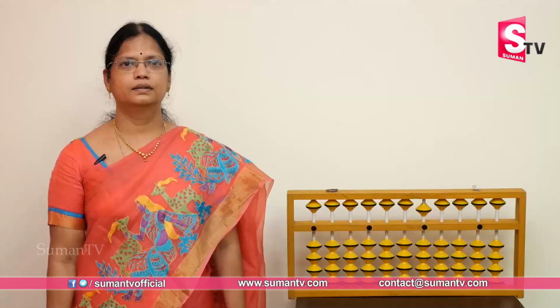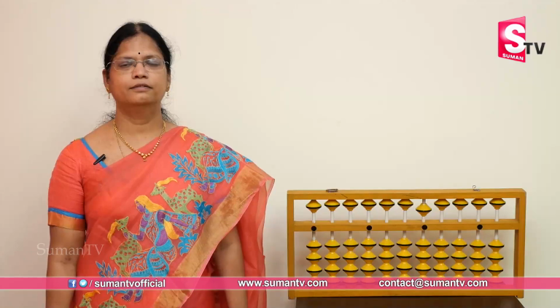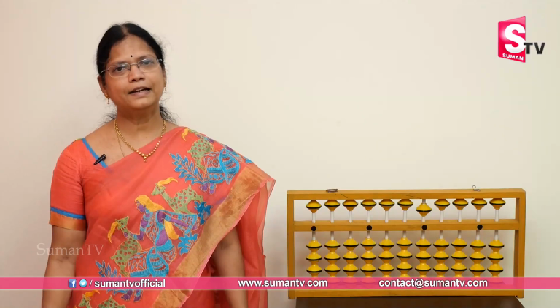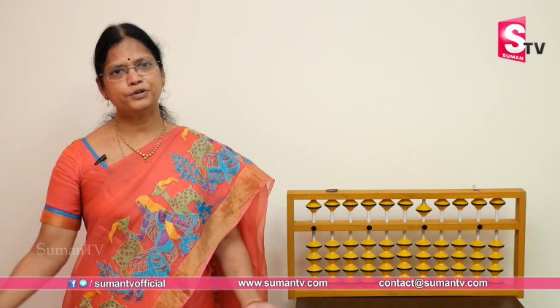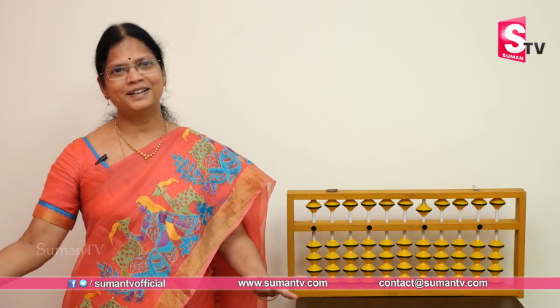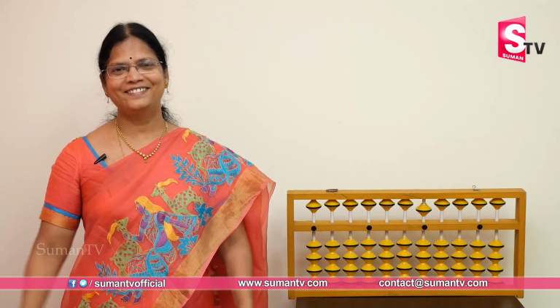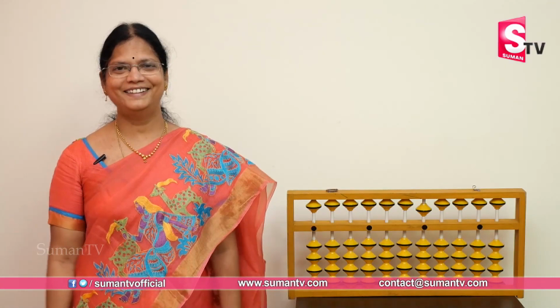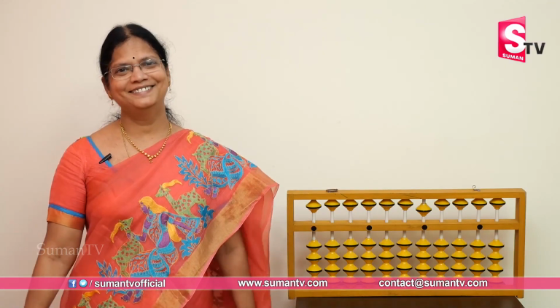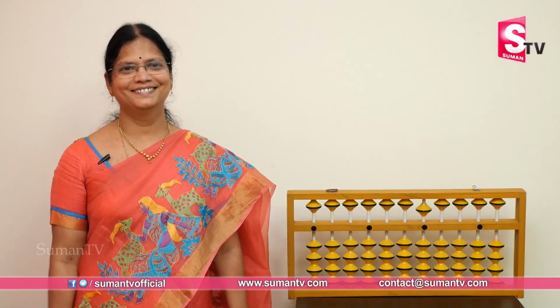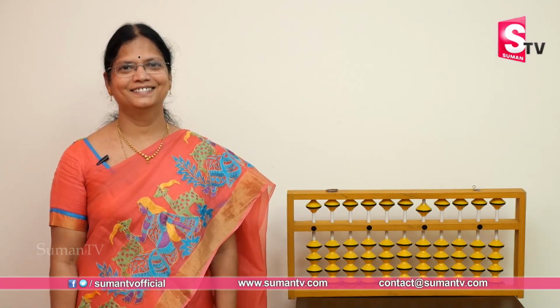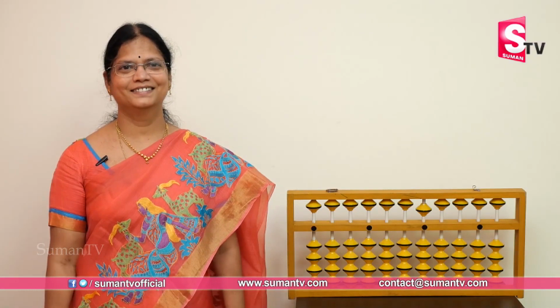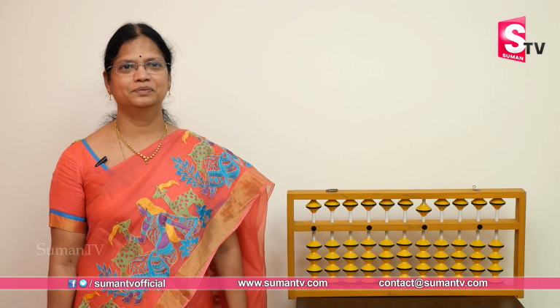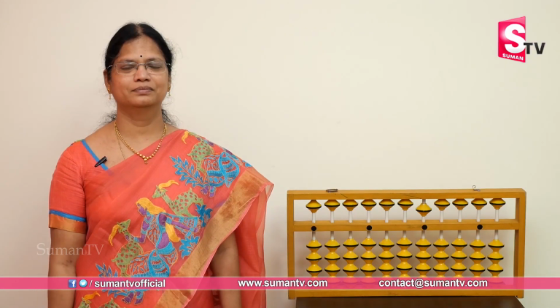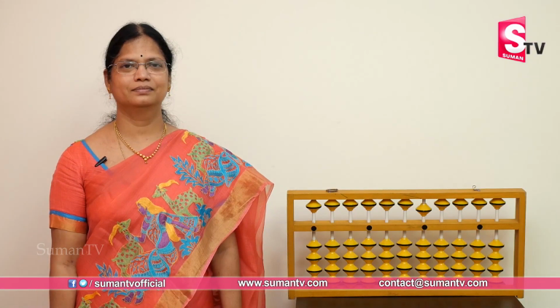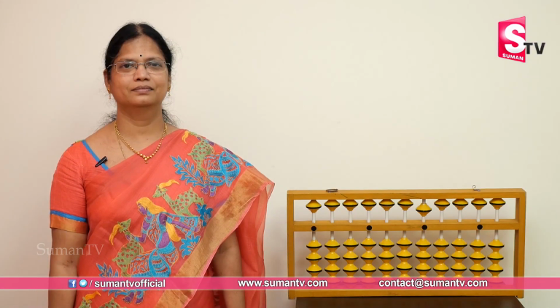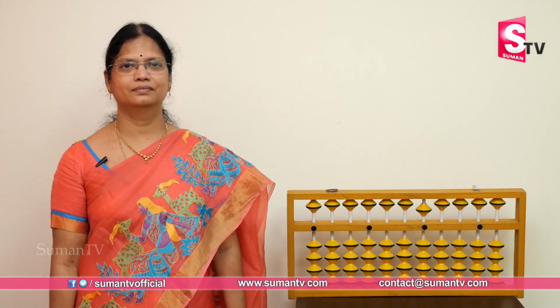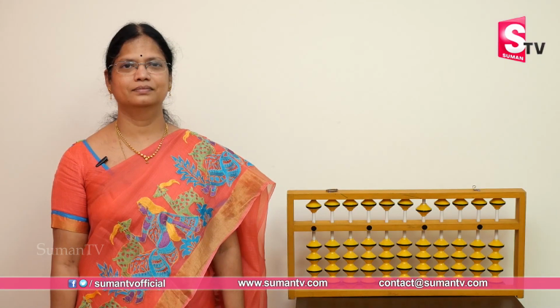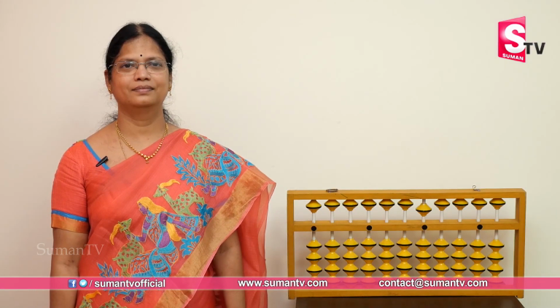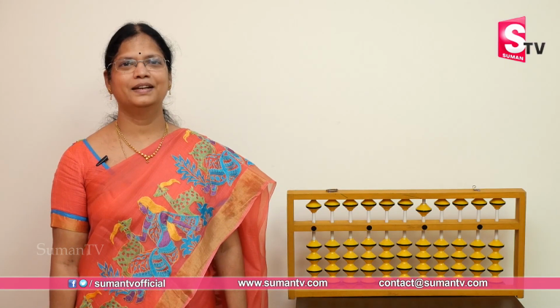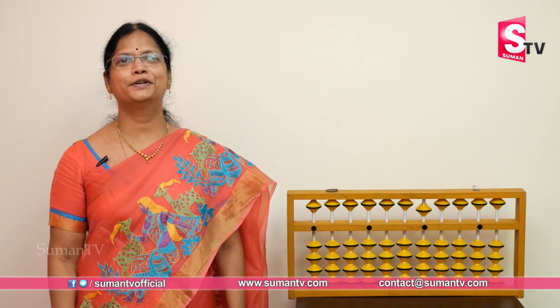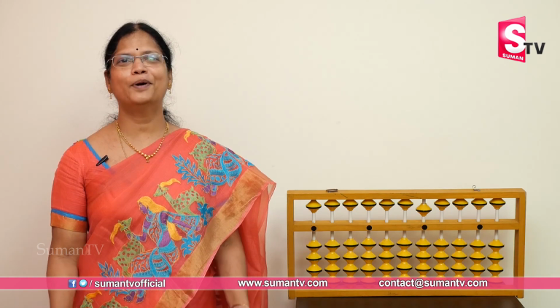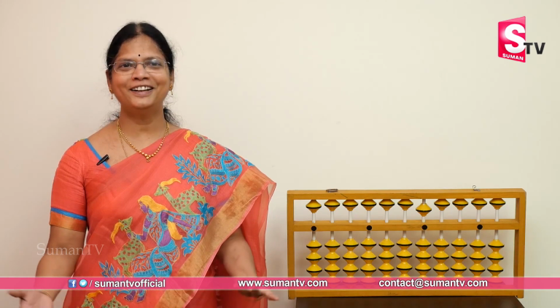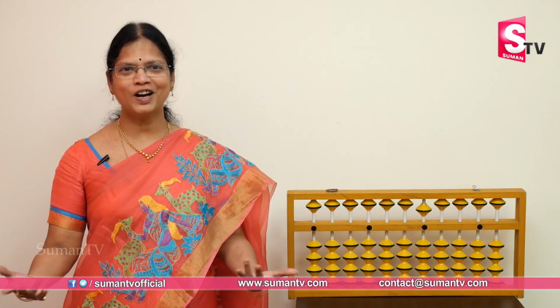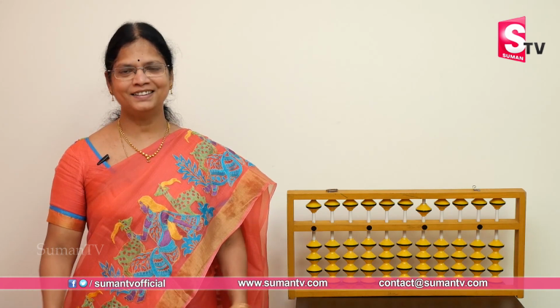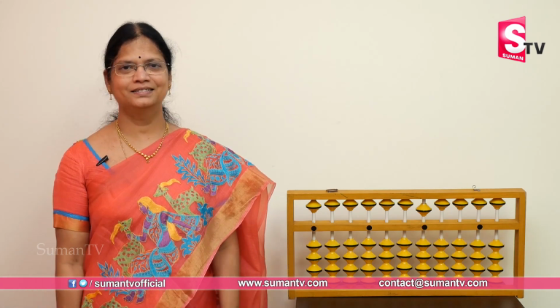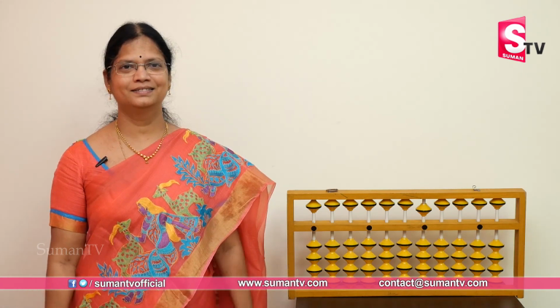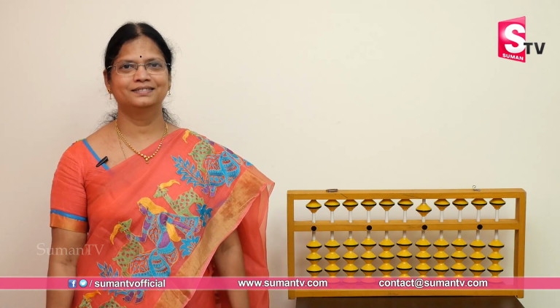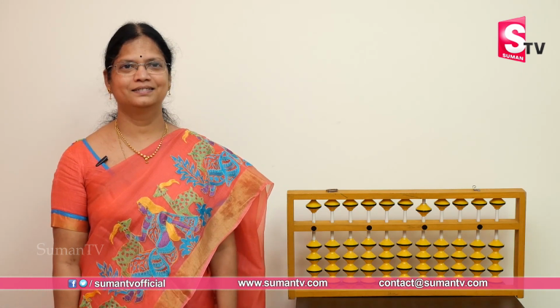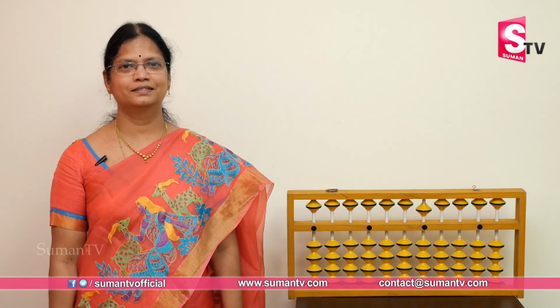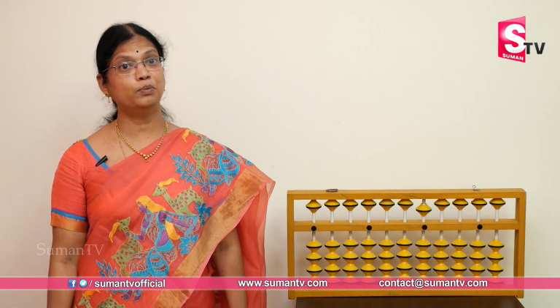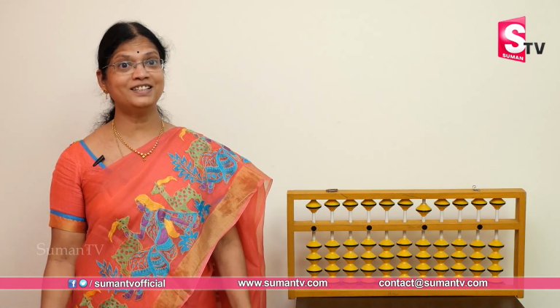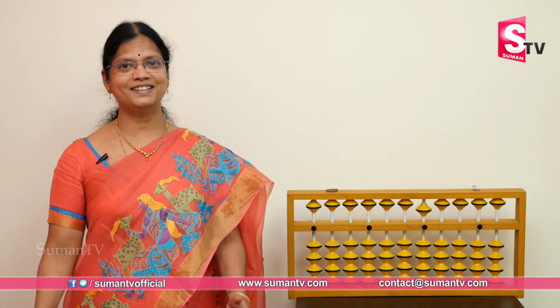Welcome to Suman TV. Good morning to all. Good morning, children.